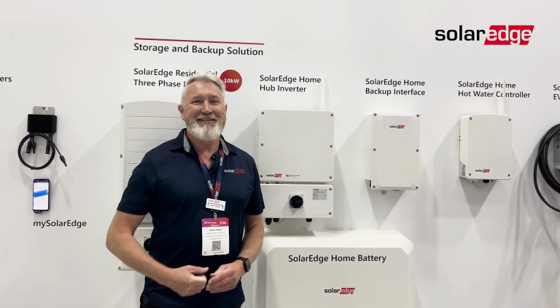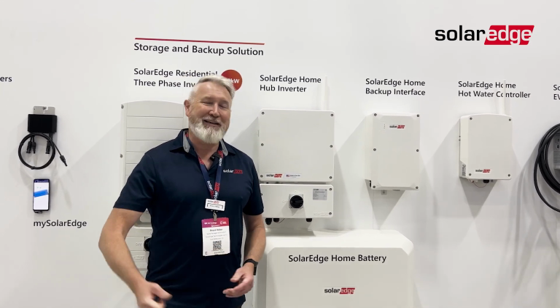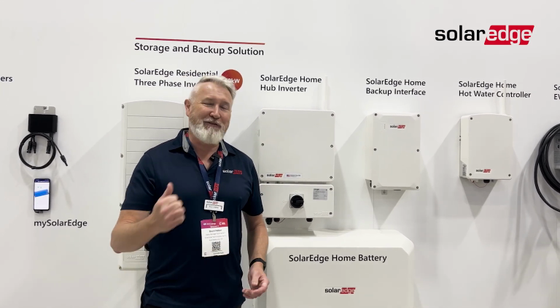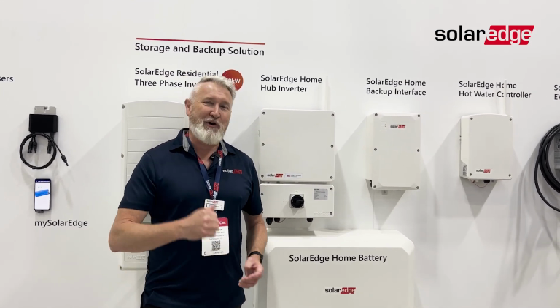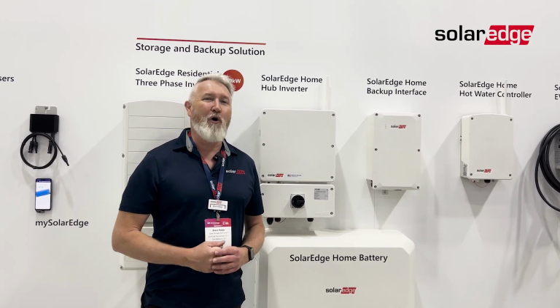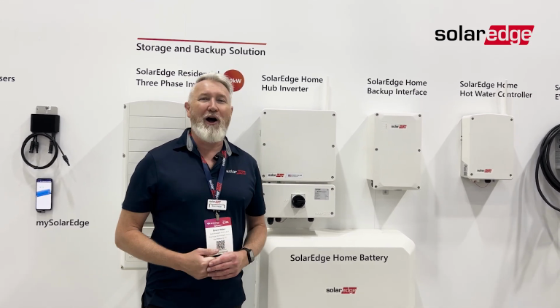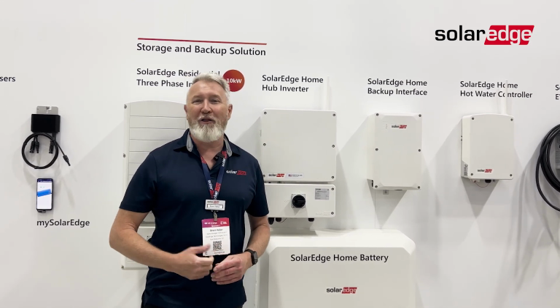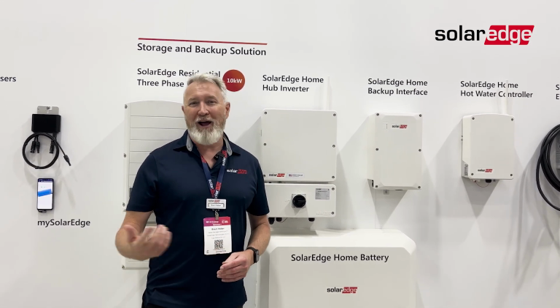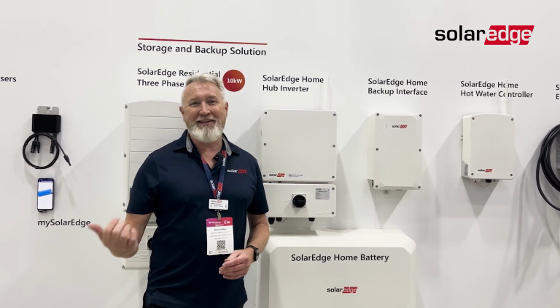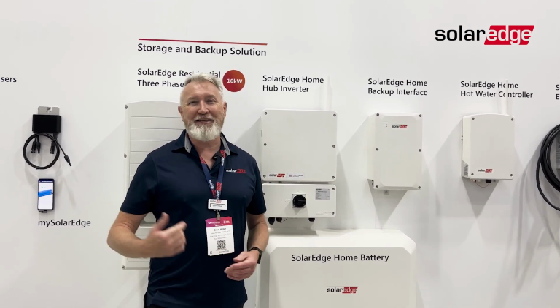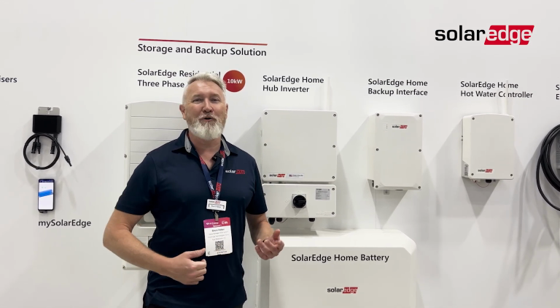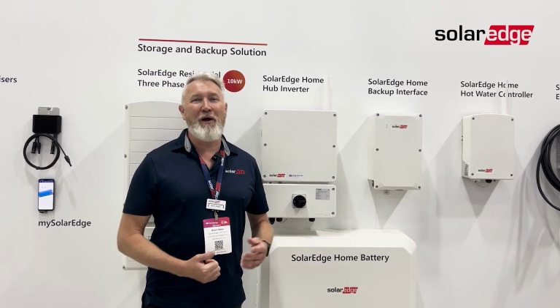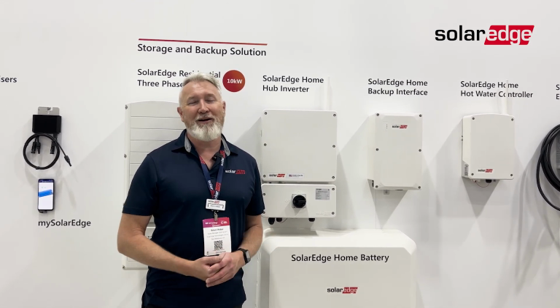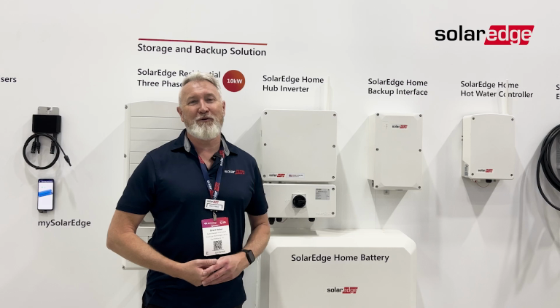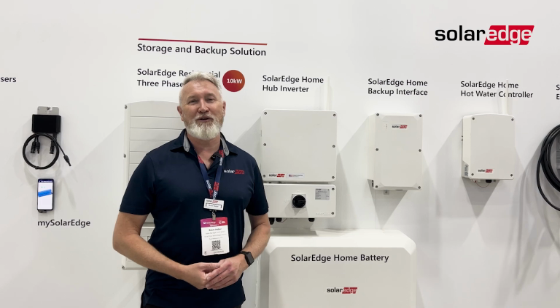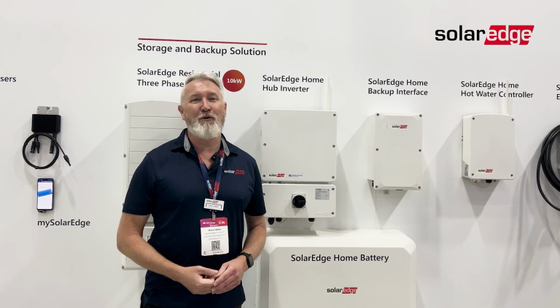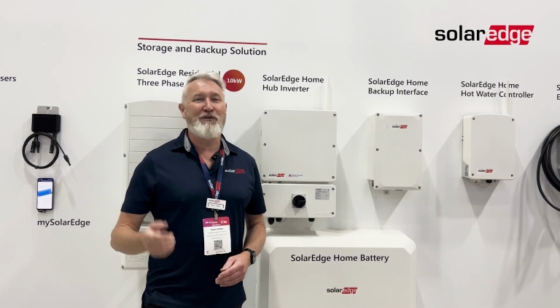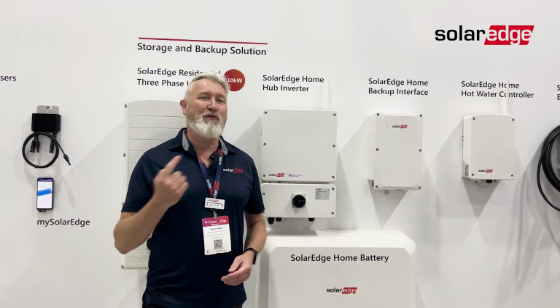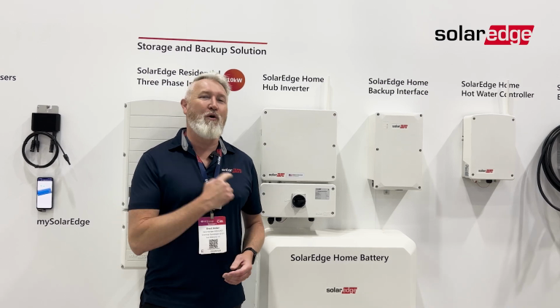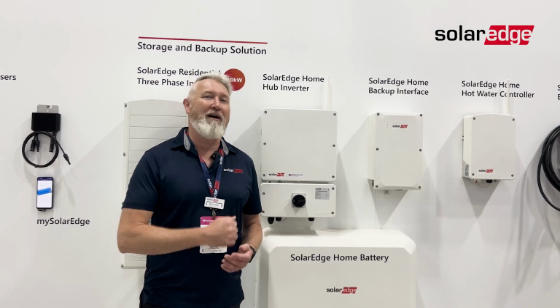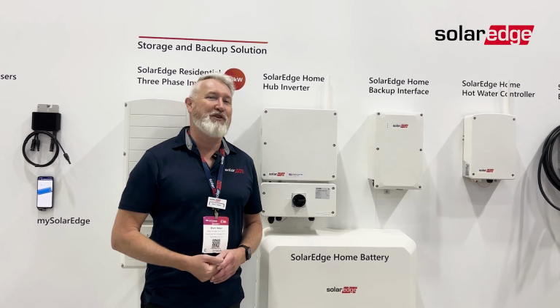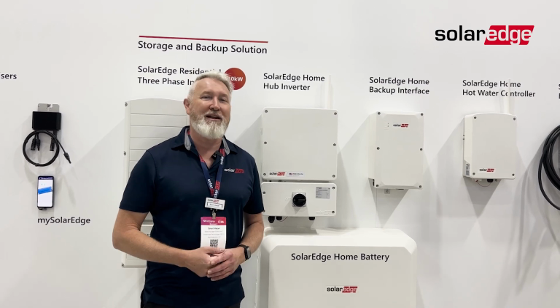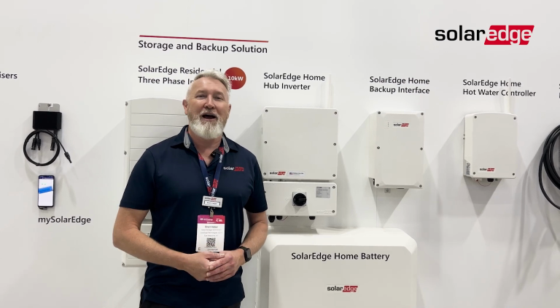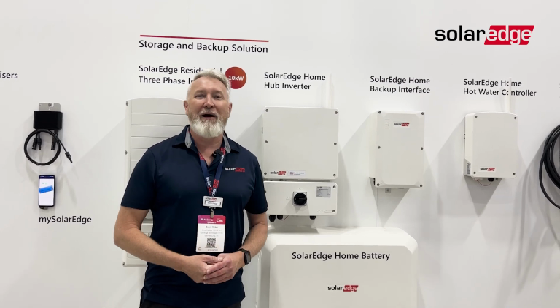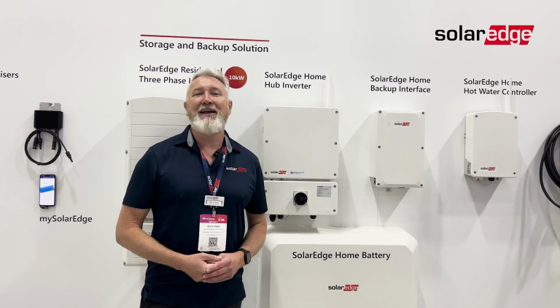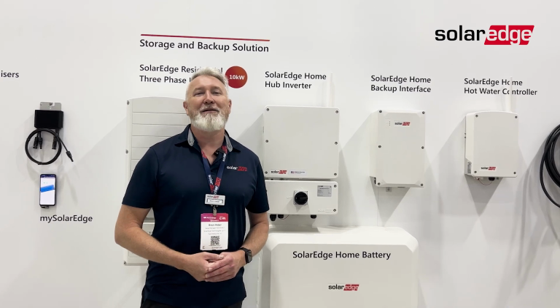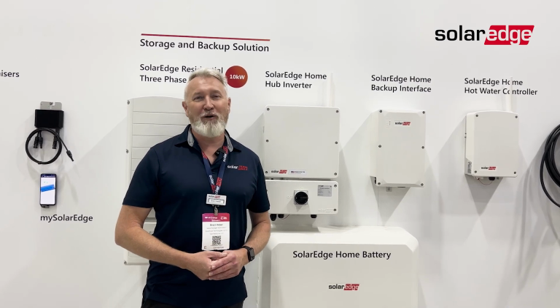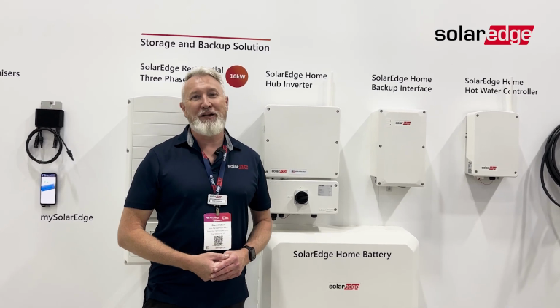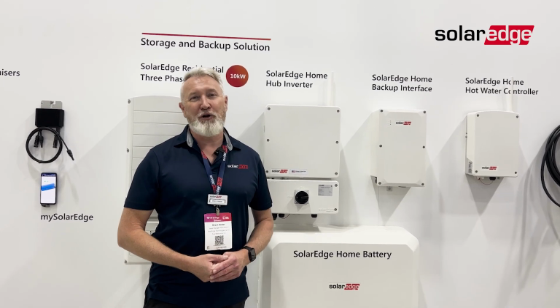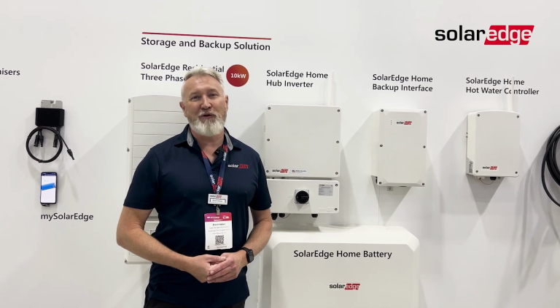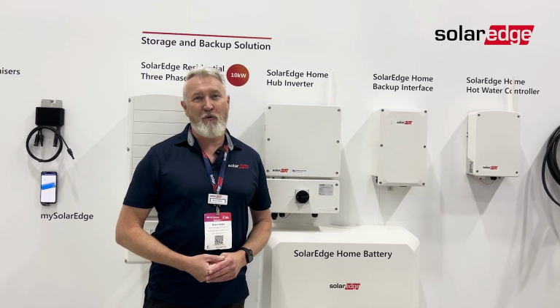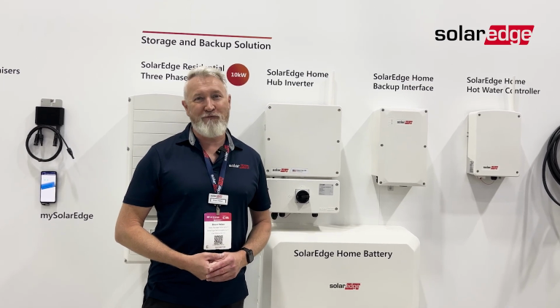So give us a call either at AC Solar Warehouse or at SolarEdge if you want to have a chat about getting the most energy off your roof.